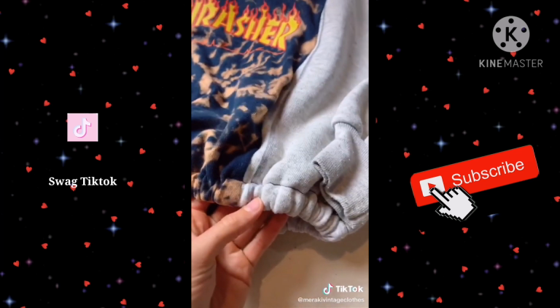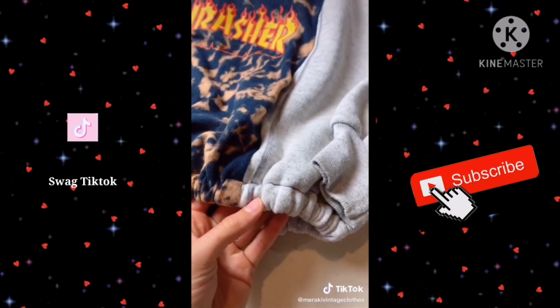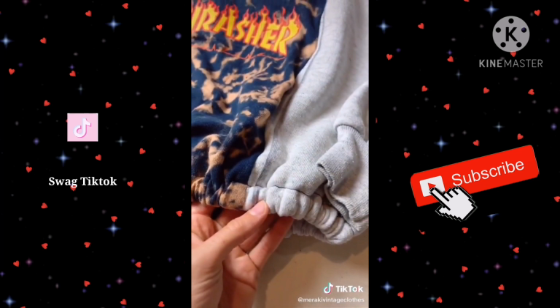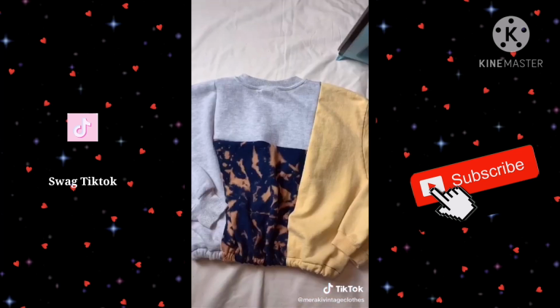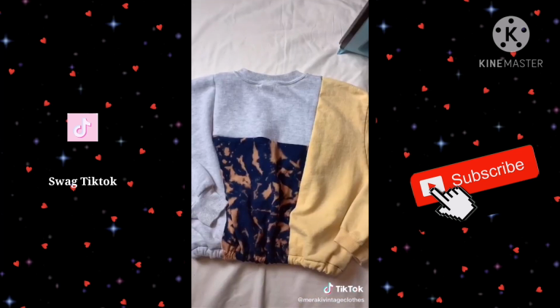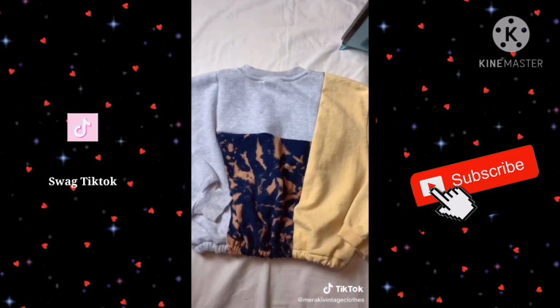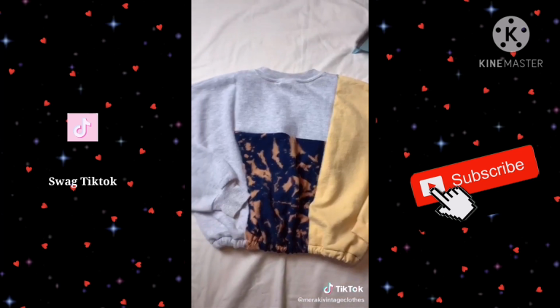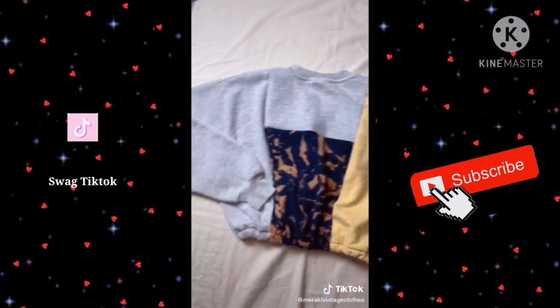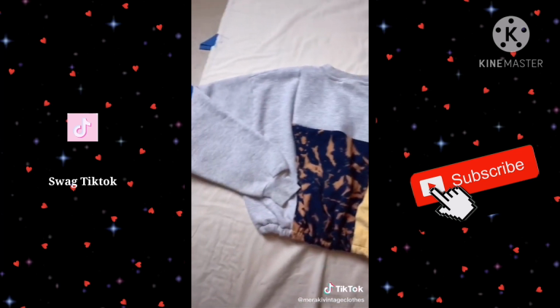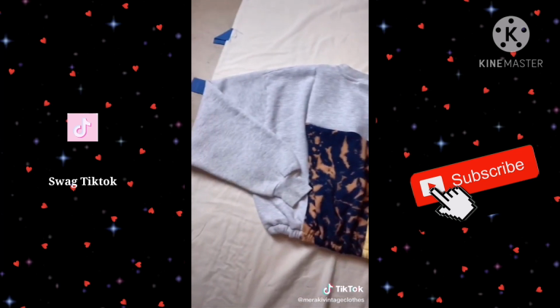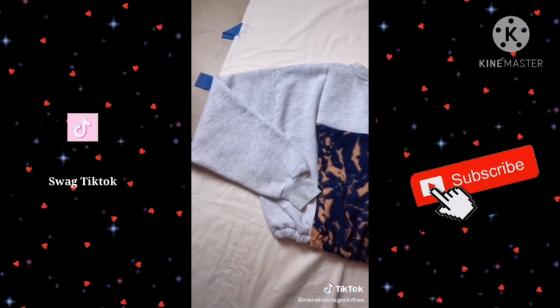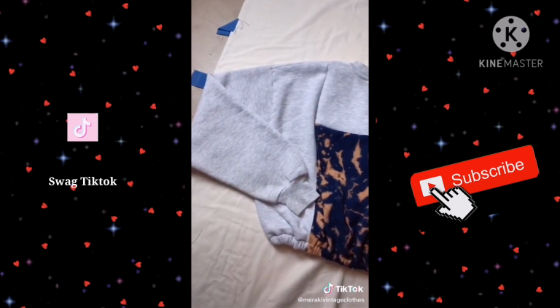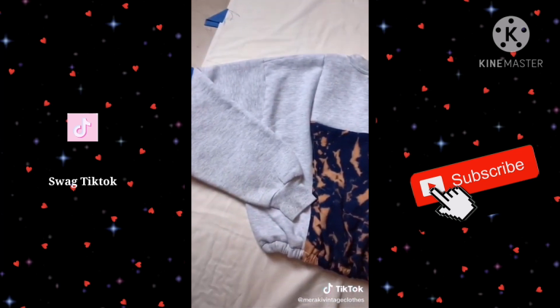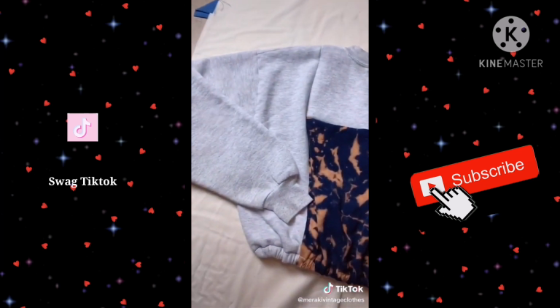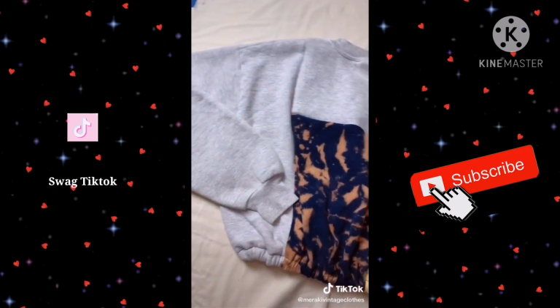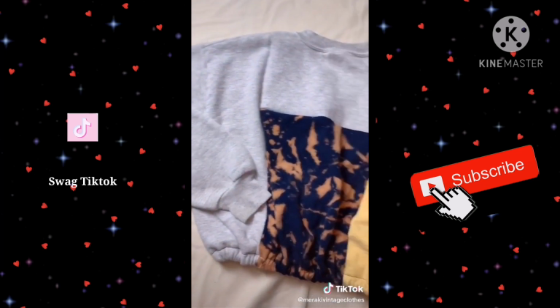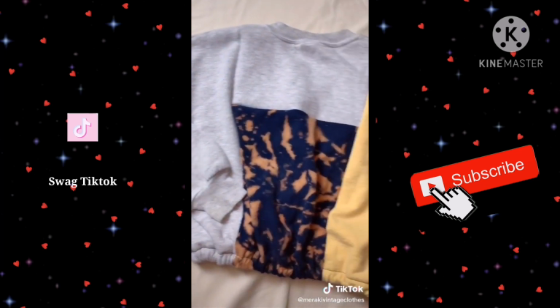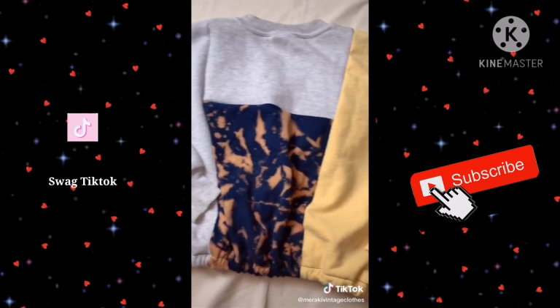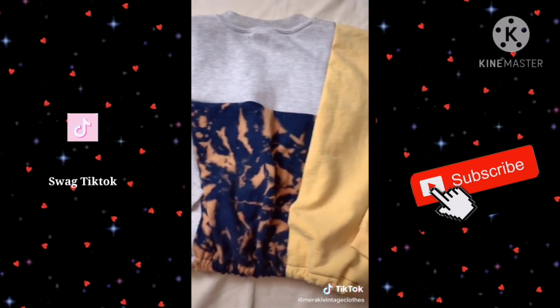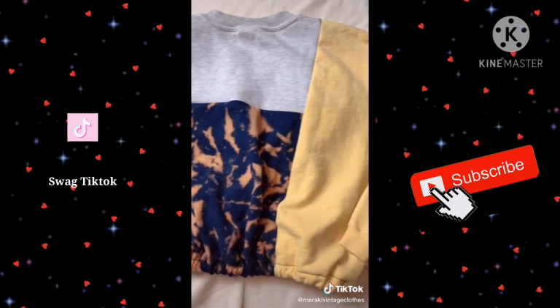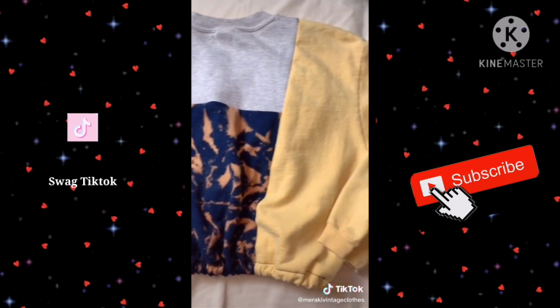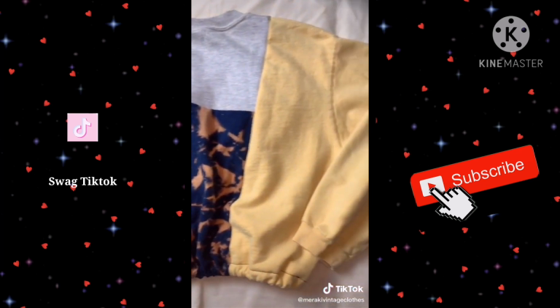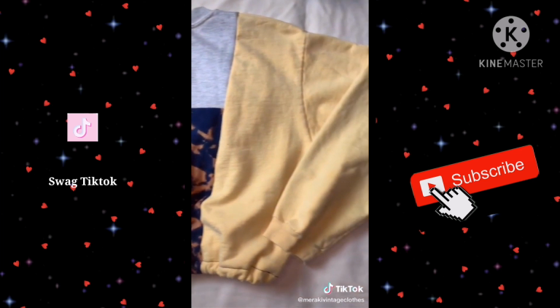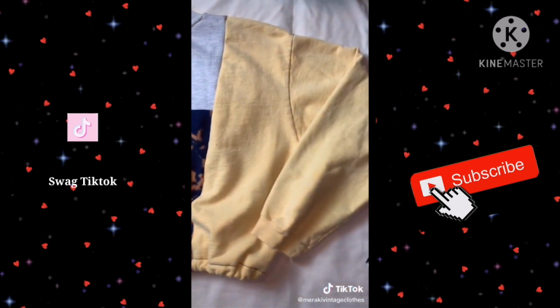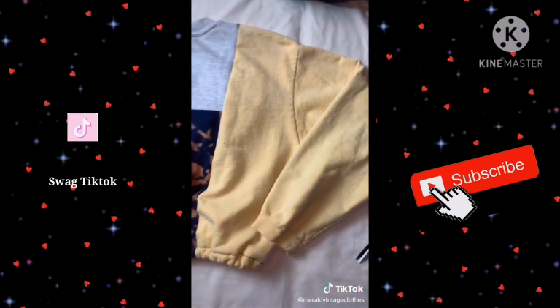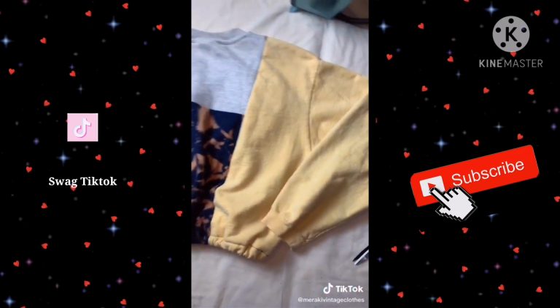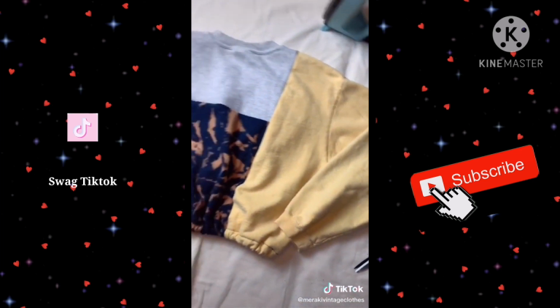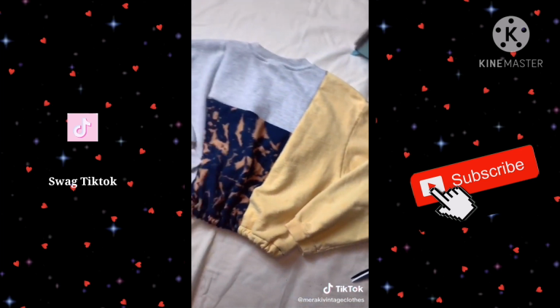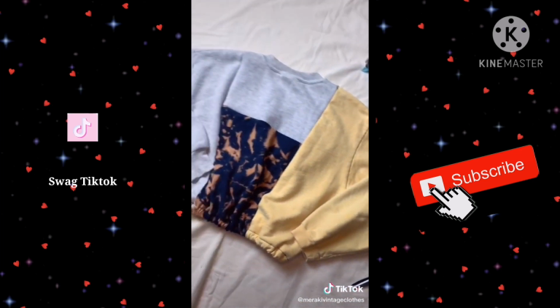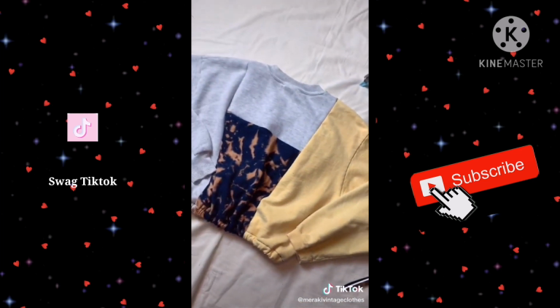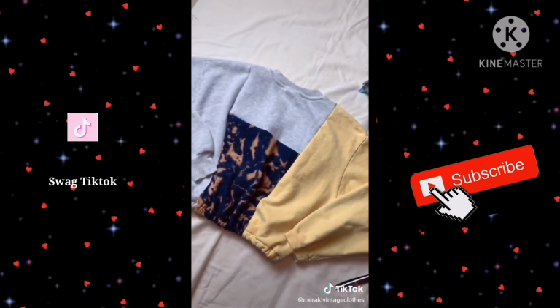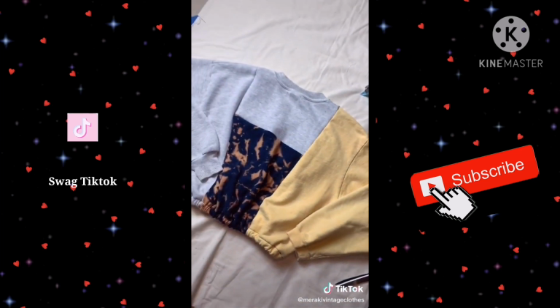Now all I have to do is put it in the wash to get the washable marker out, and then it is ready to be sold on my Depop.